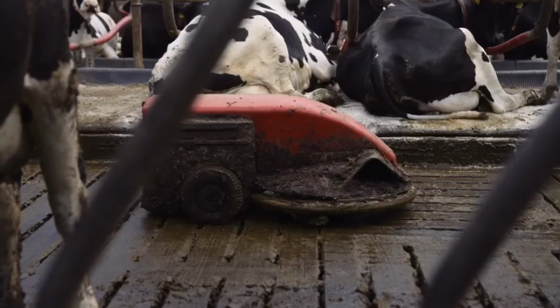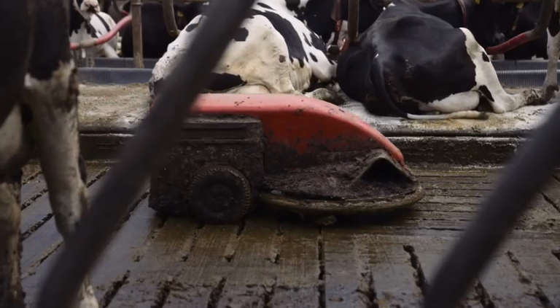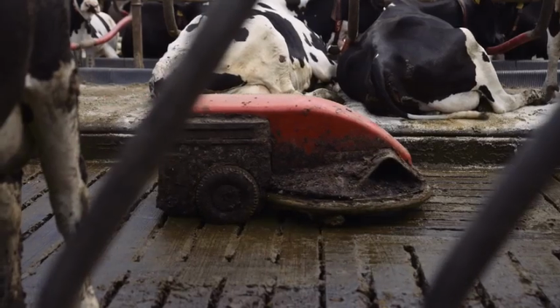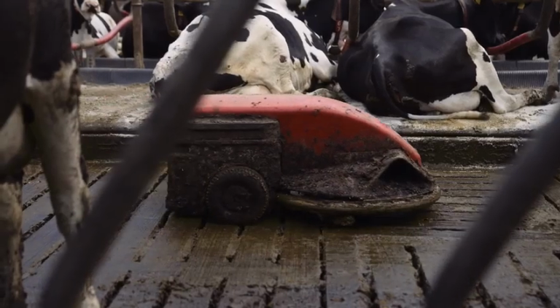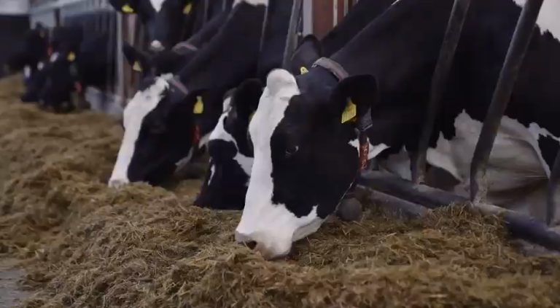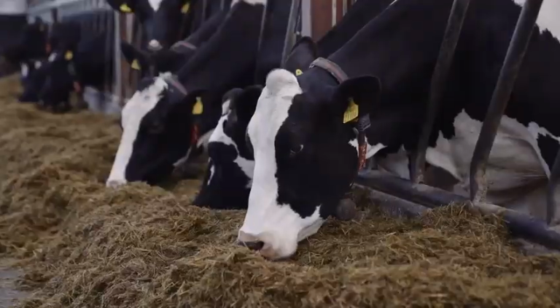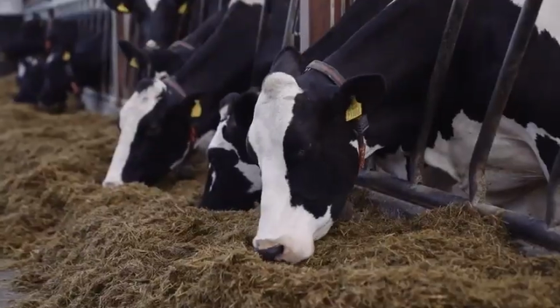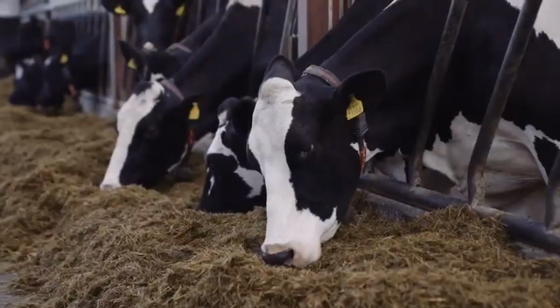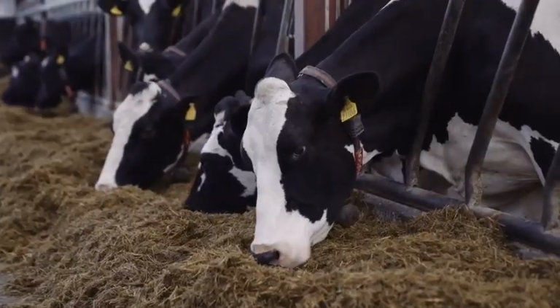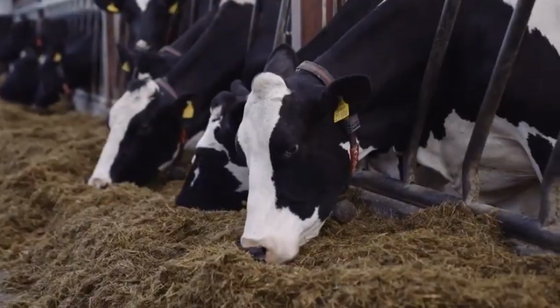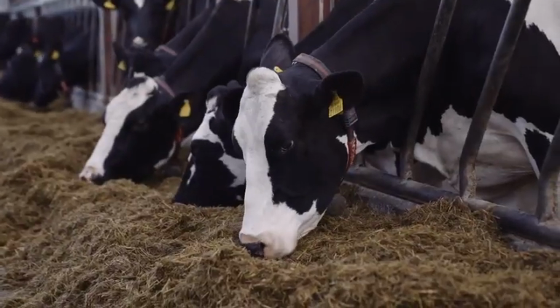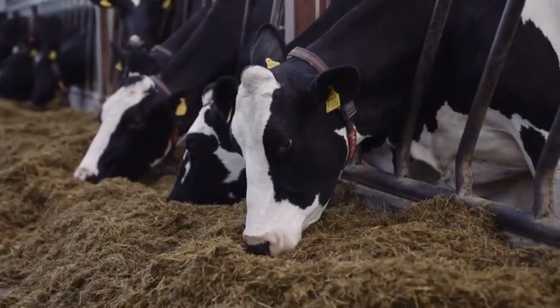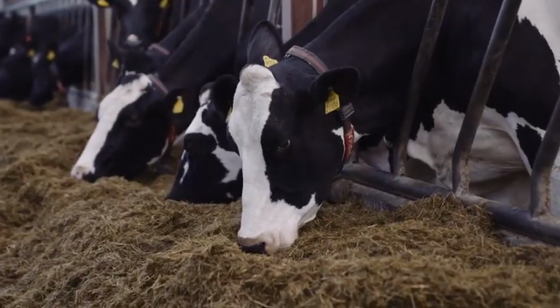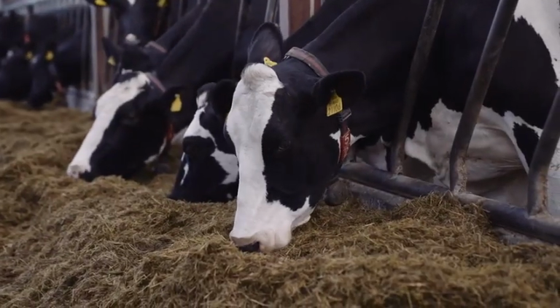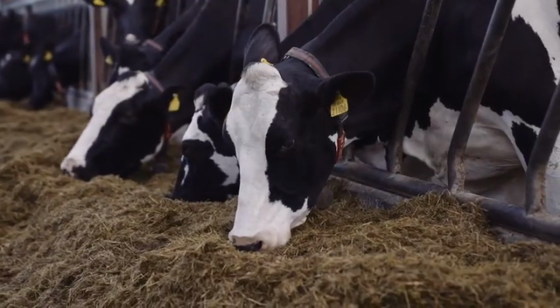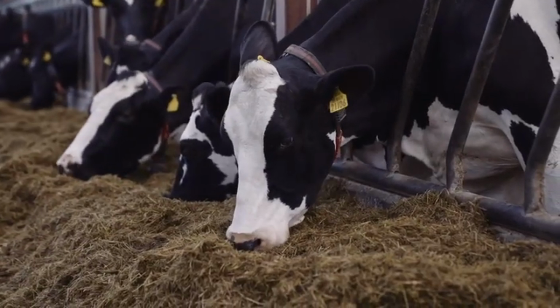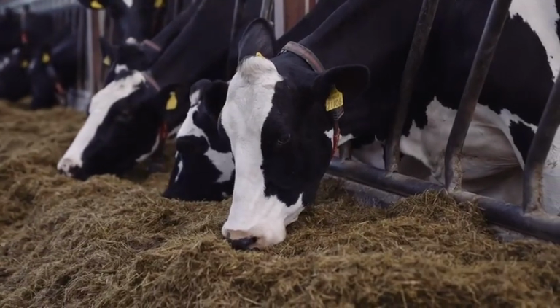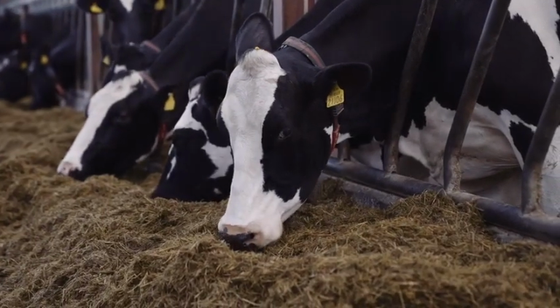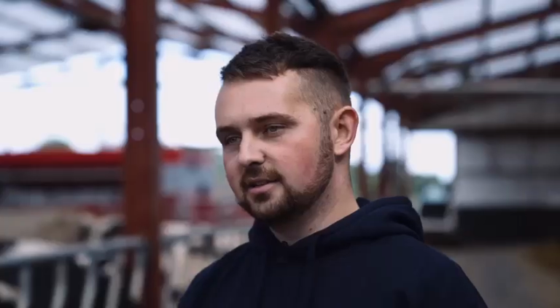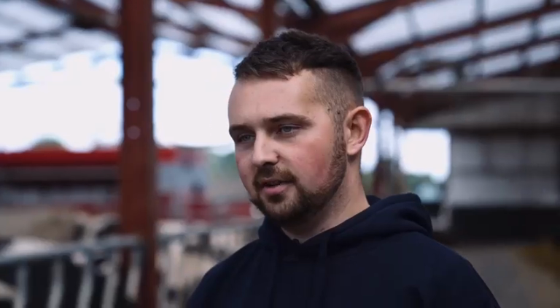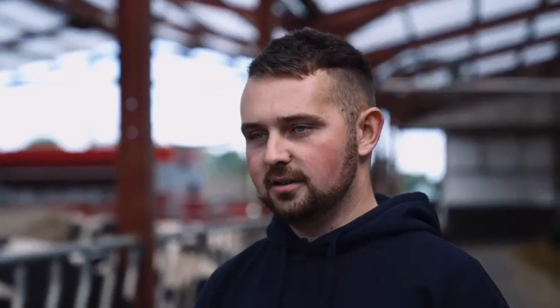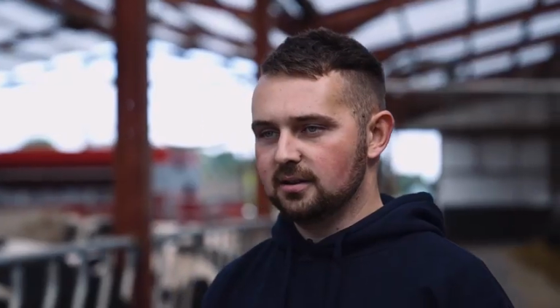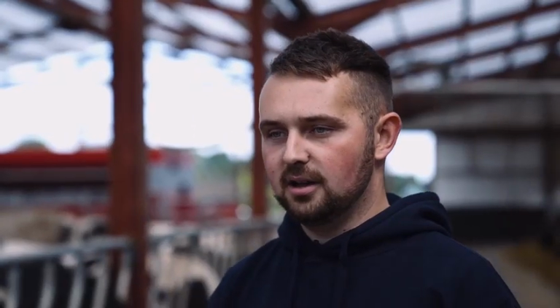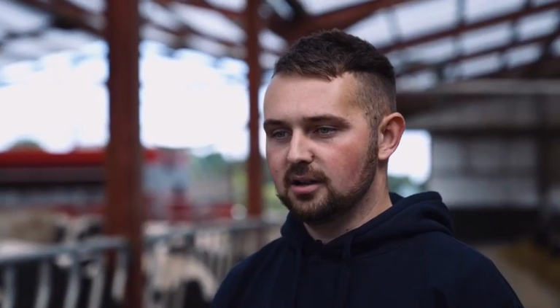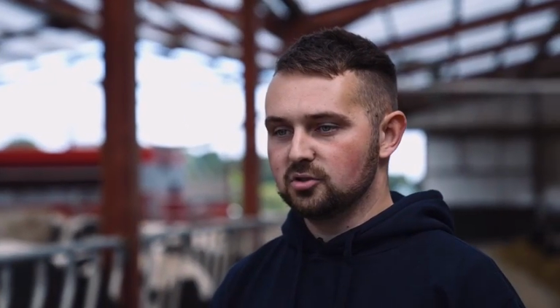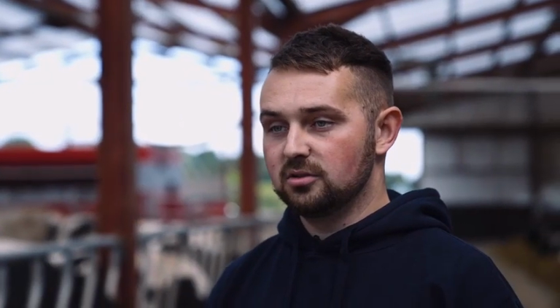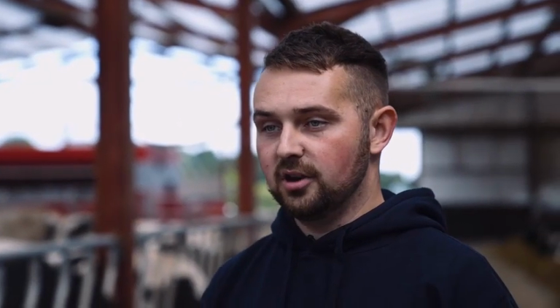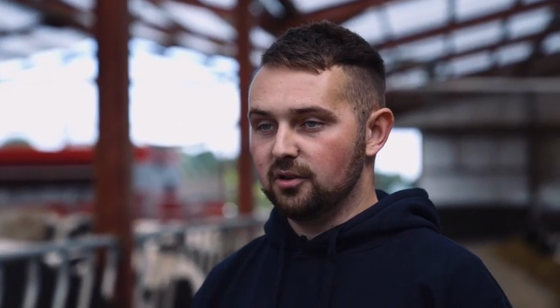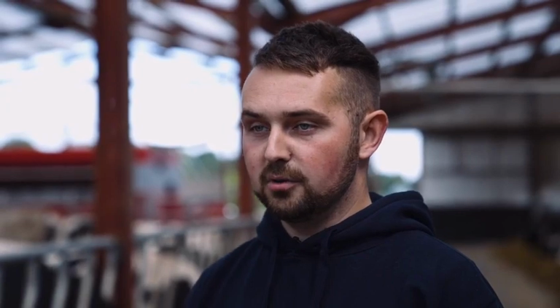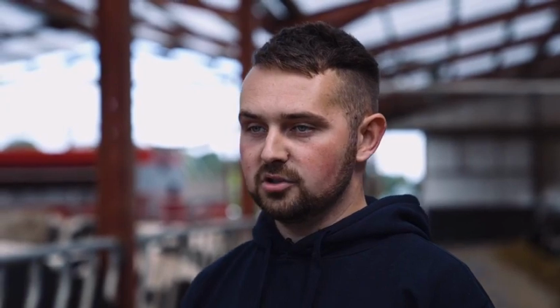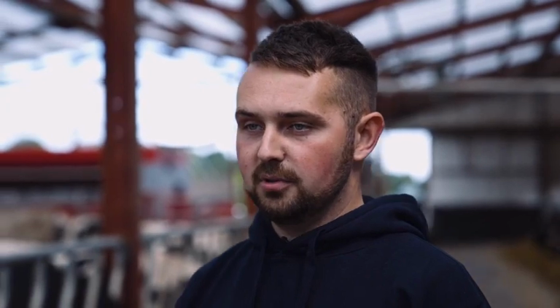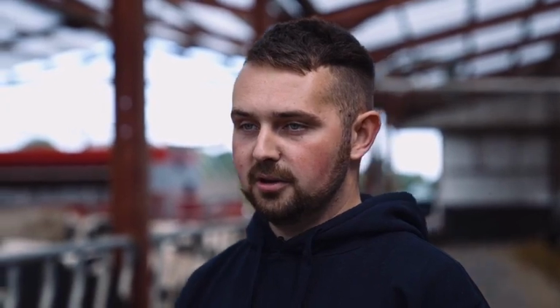We sort of aim for a healthier cow, better fertility, good on the legs and feet, and sort of trying to drive production a wee bit.